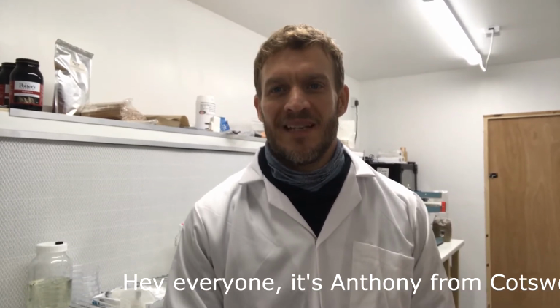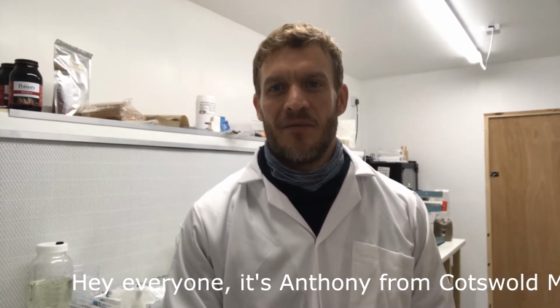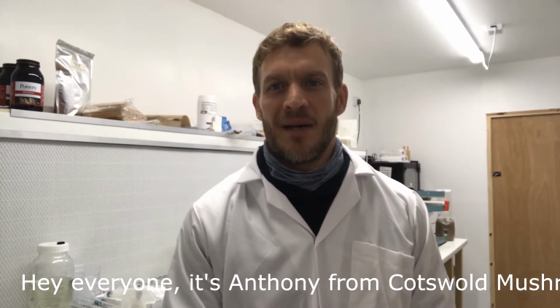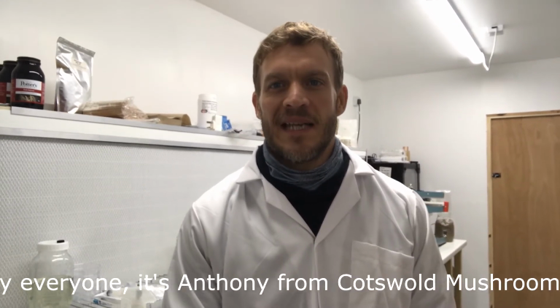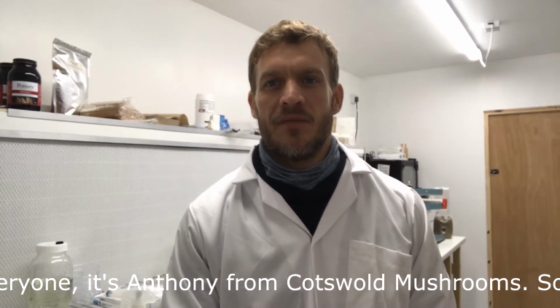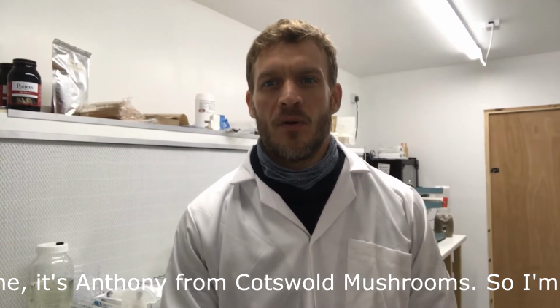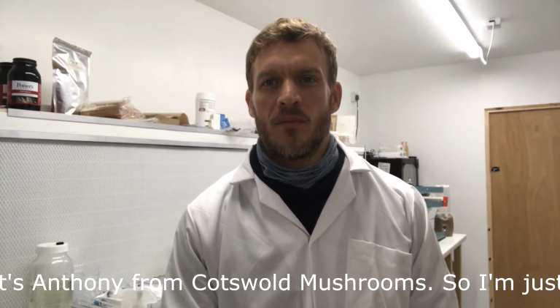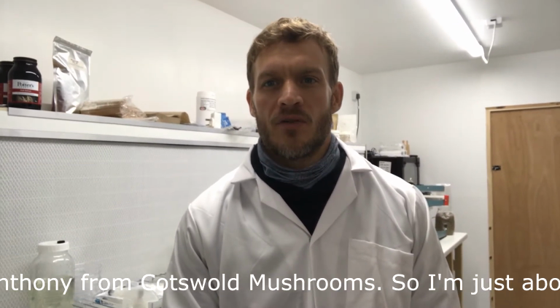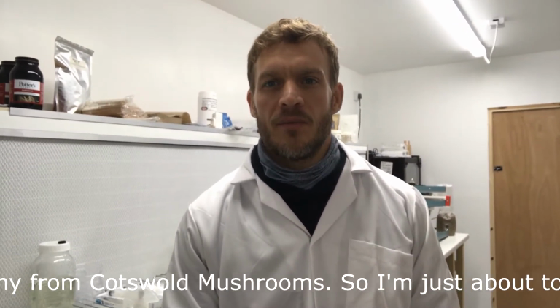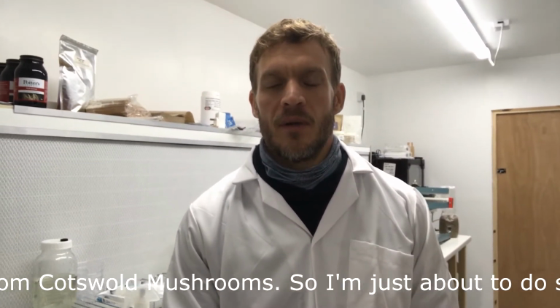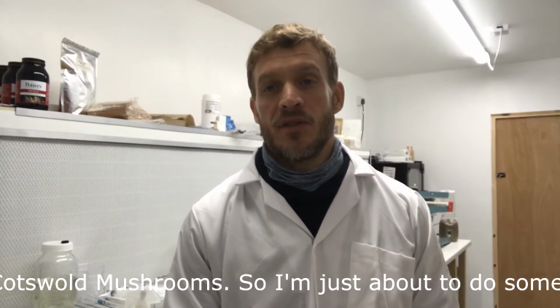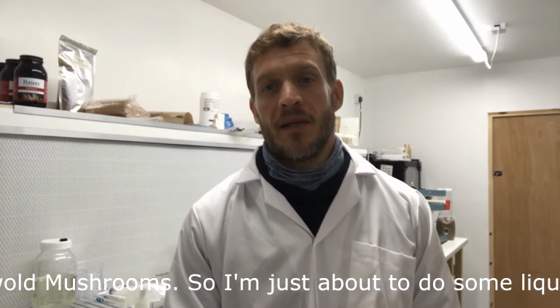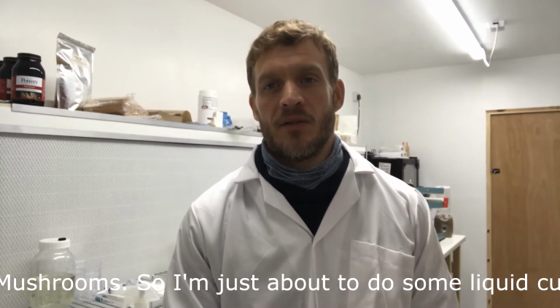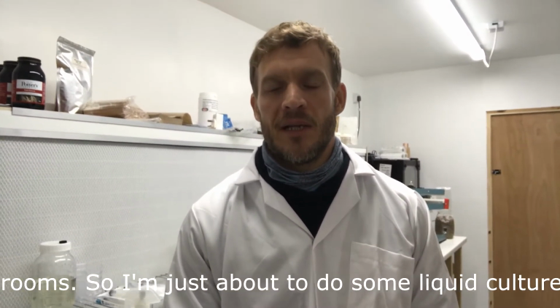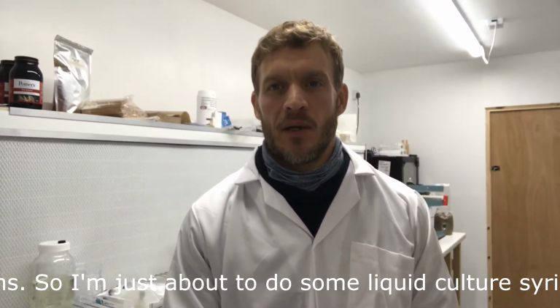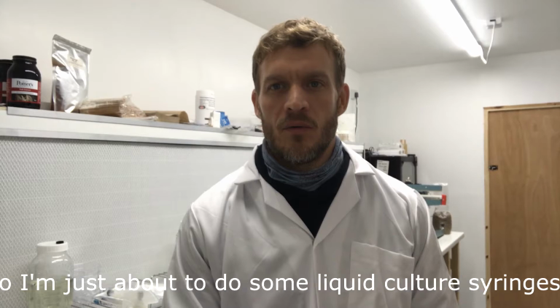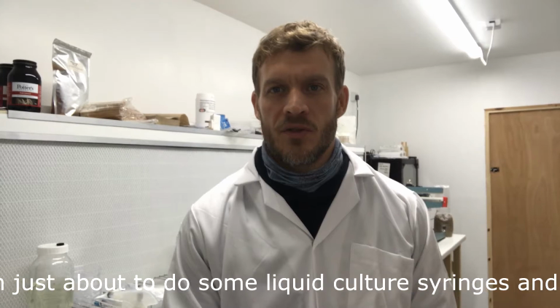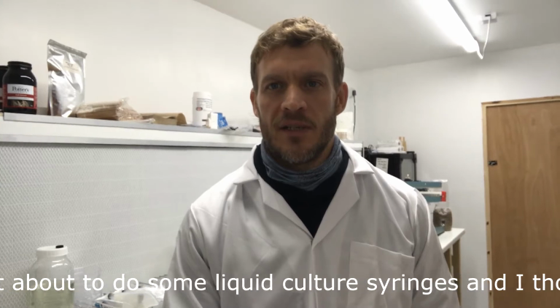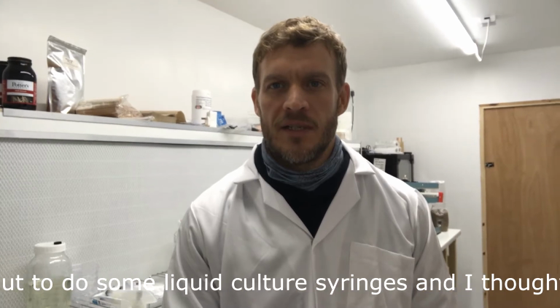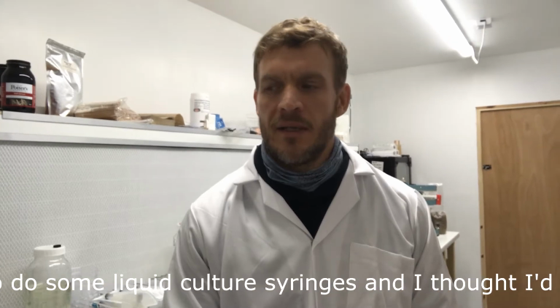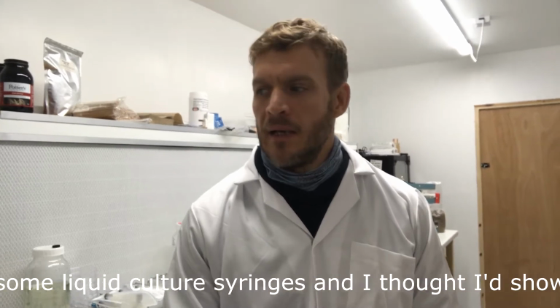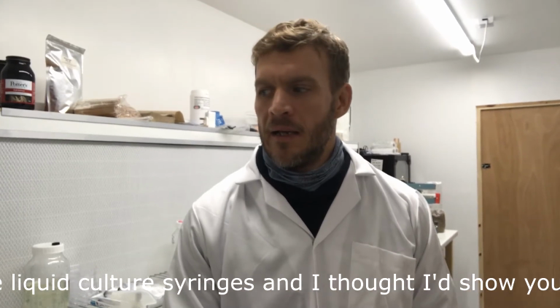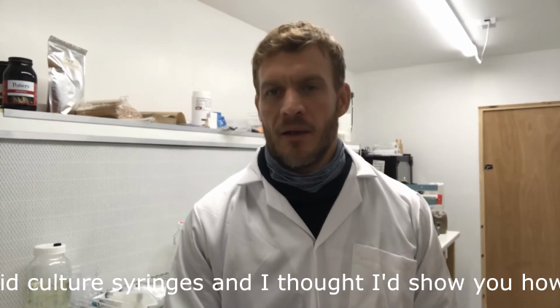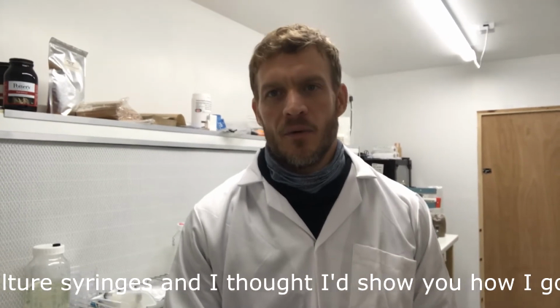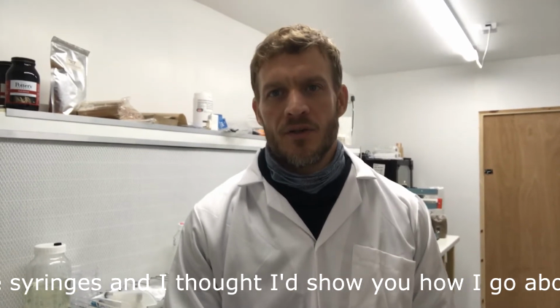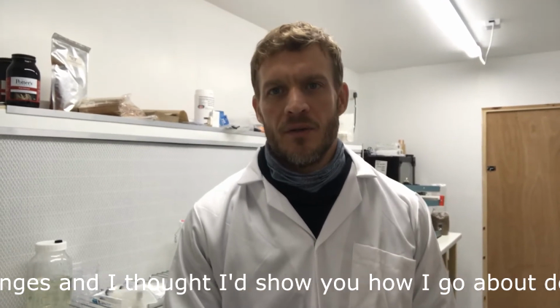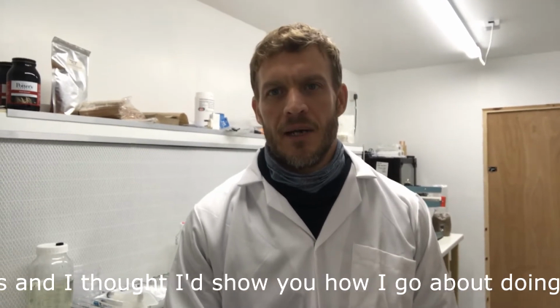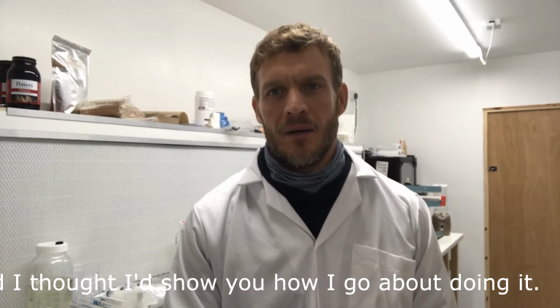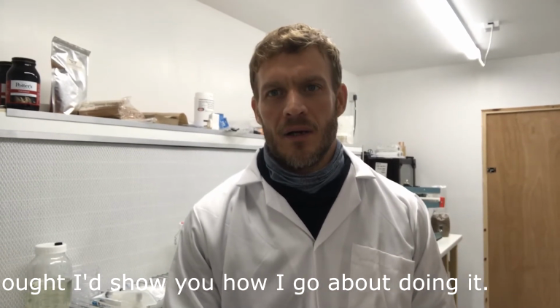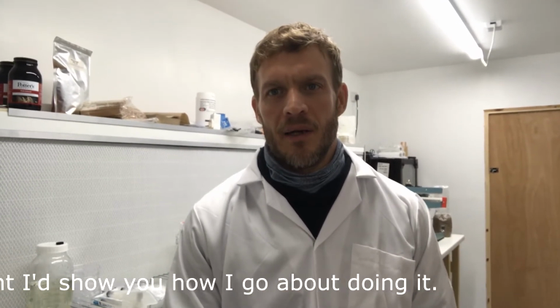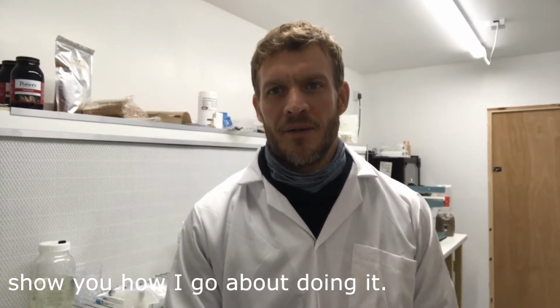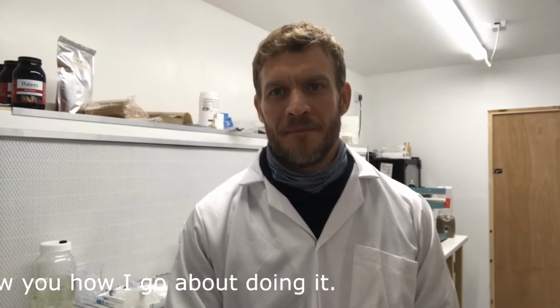Hey everyone, it's Anthony from Glossary Mushrooms. I'm just about to do some liquid culture syringes and I thought I'd show you how to do it.